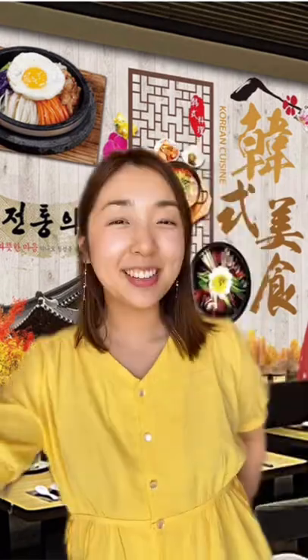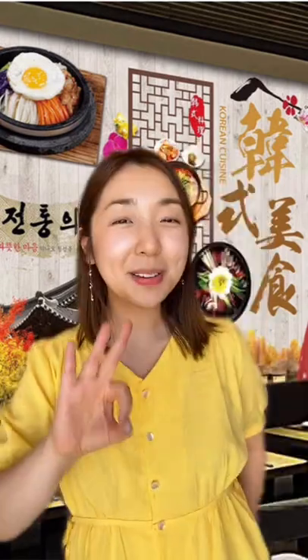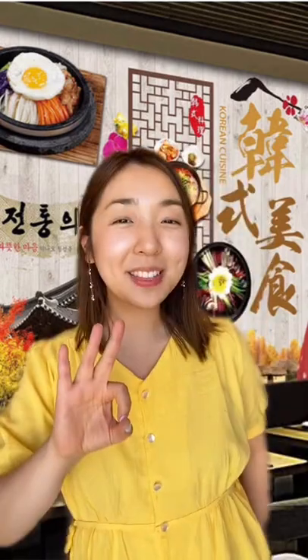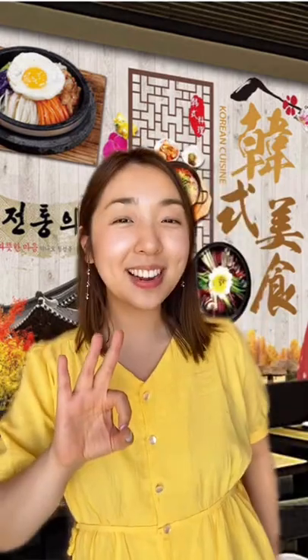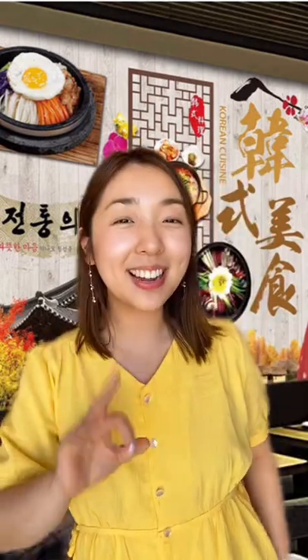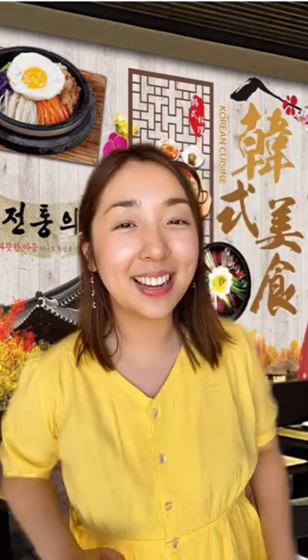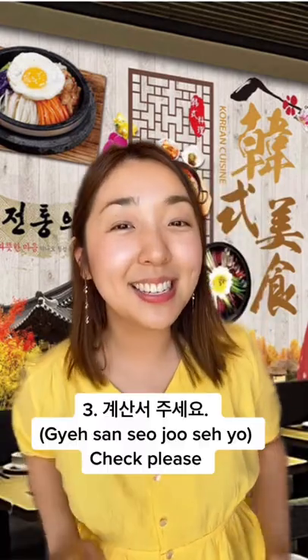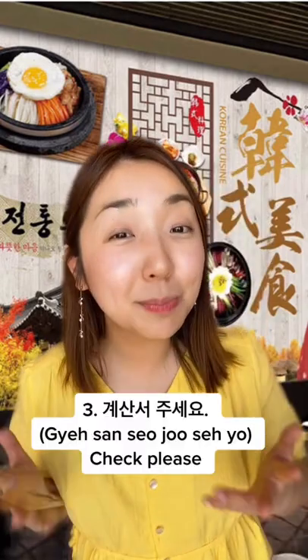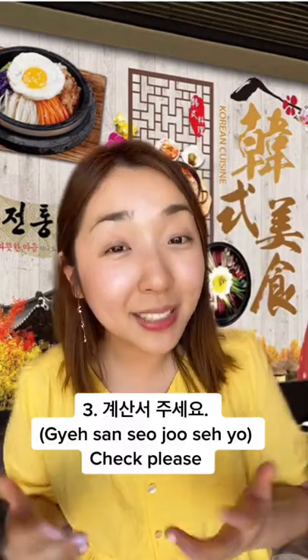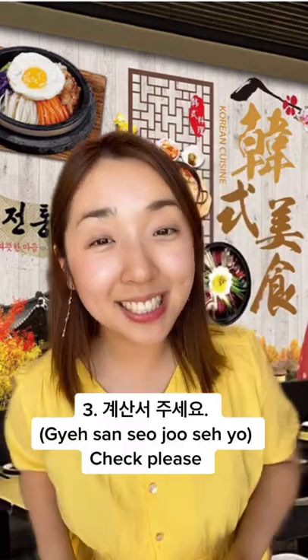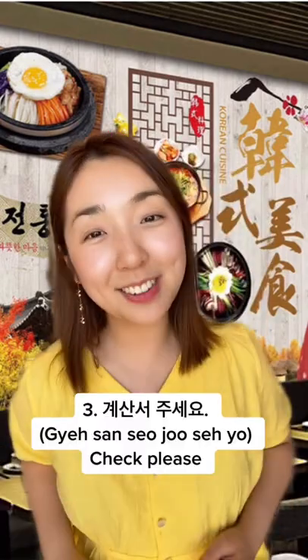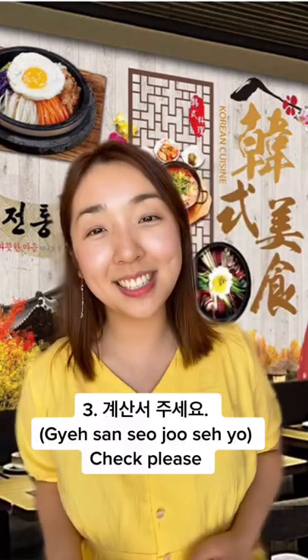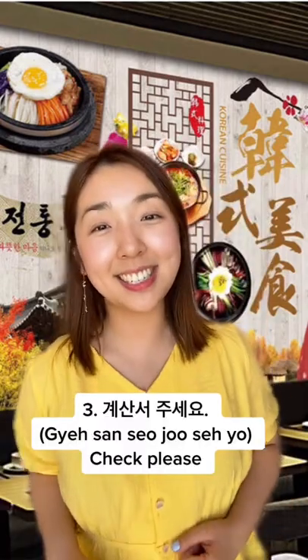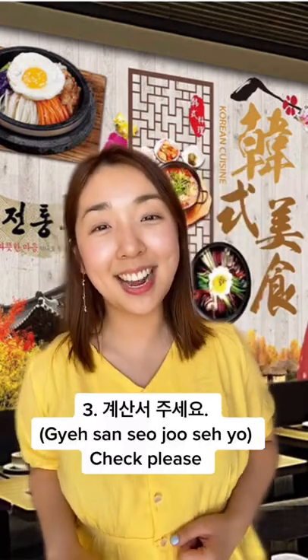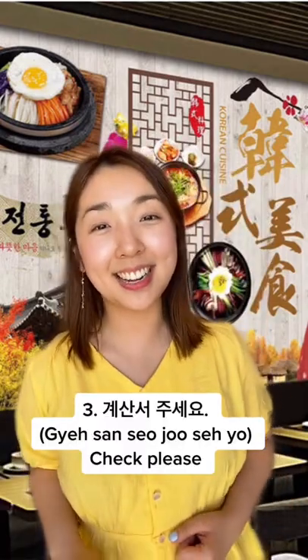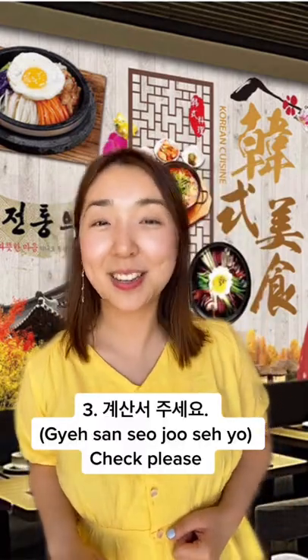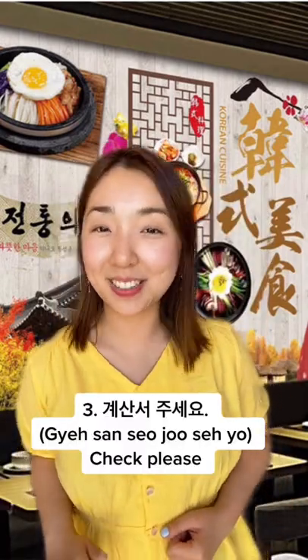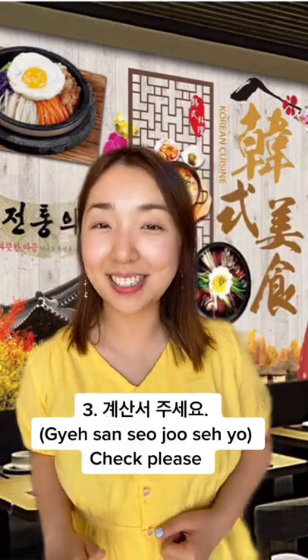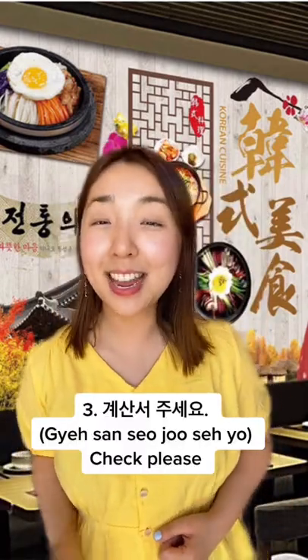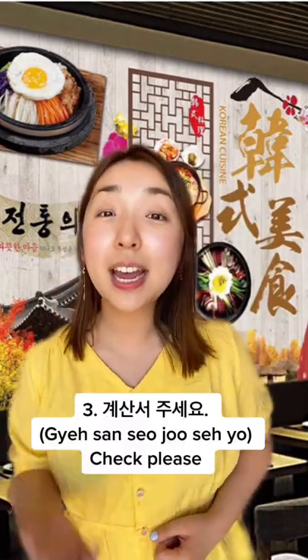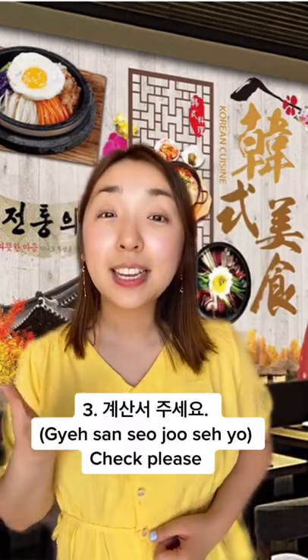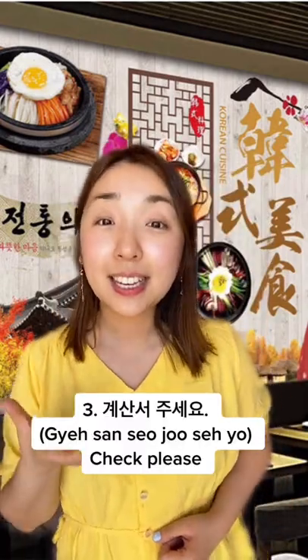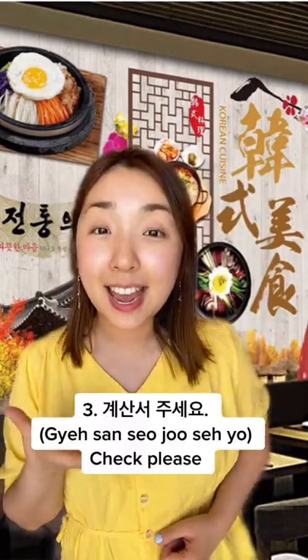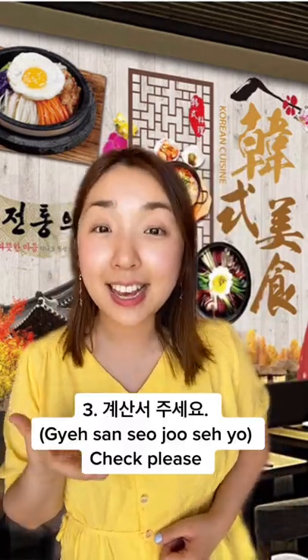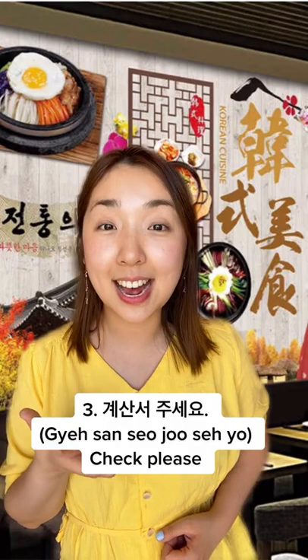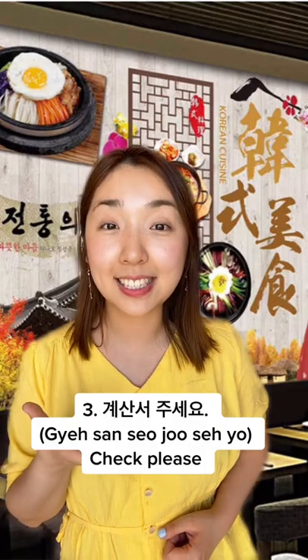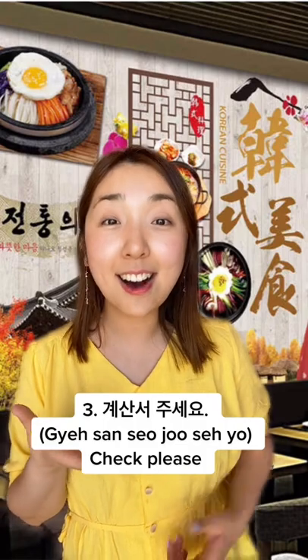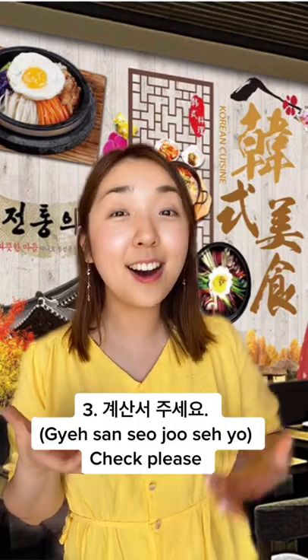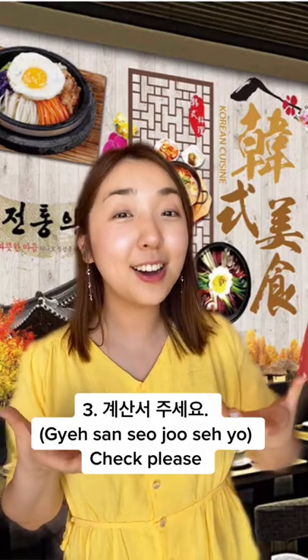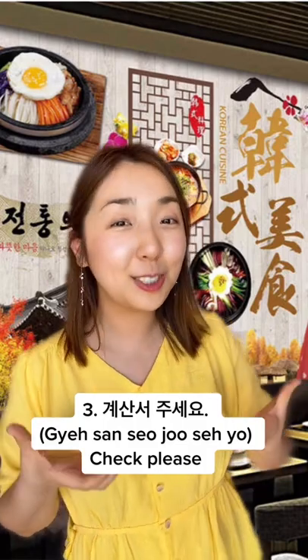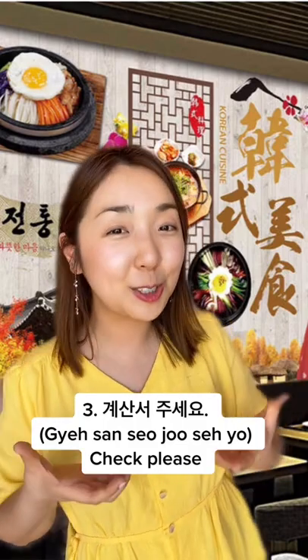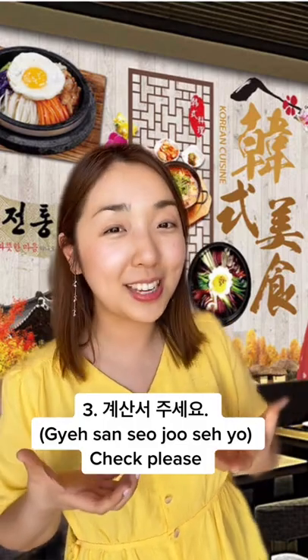Number three is: please give us the check. You would say 계산서 주세요.